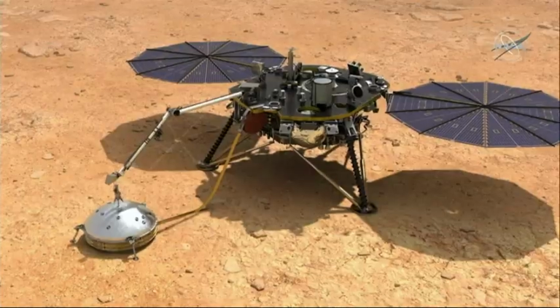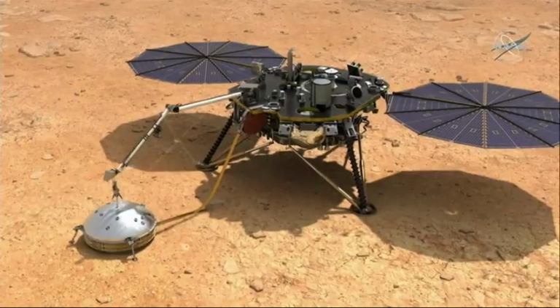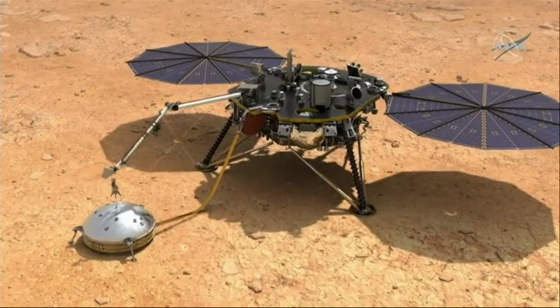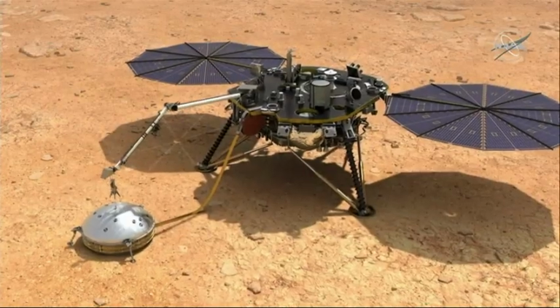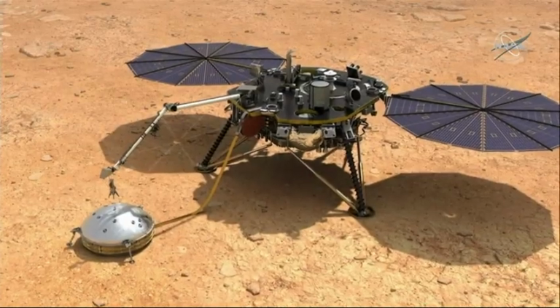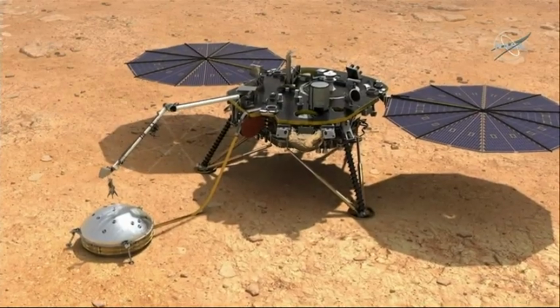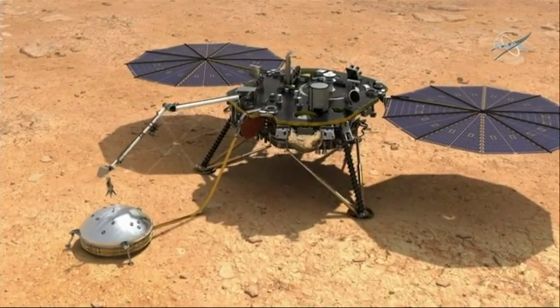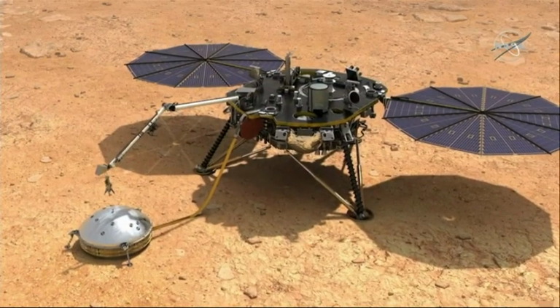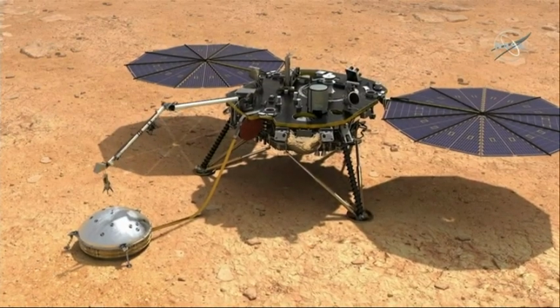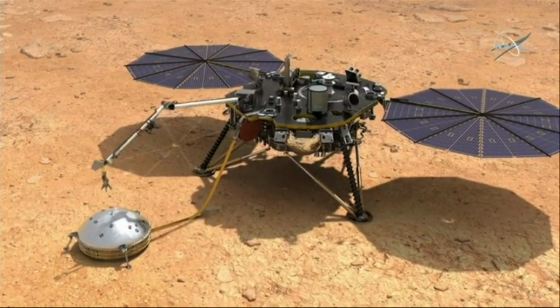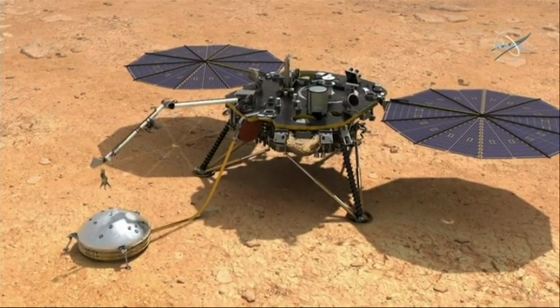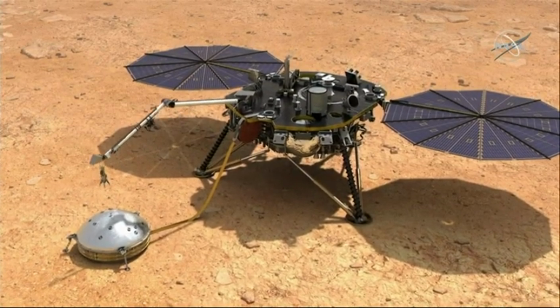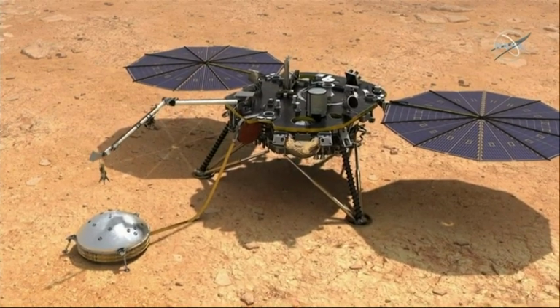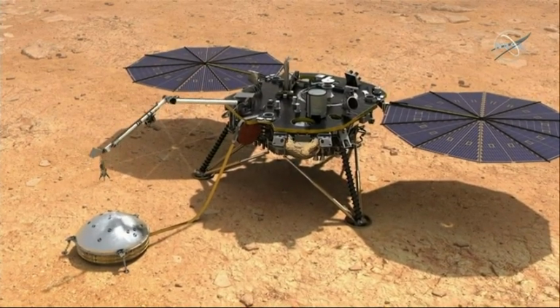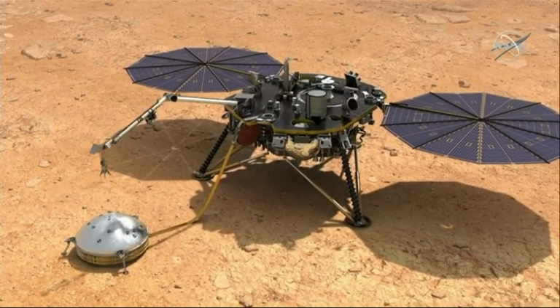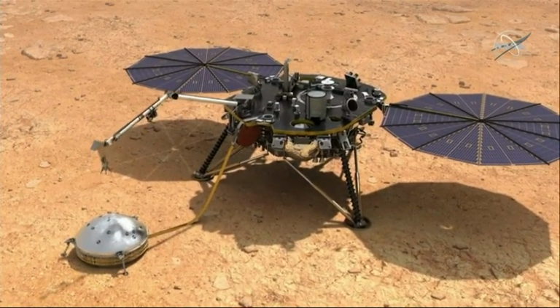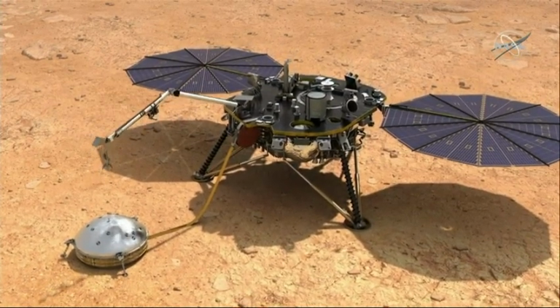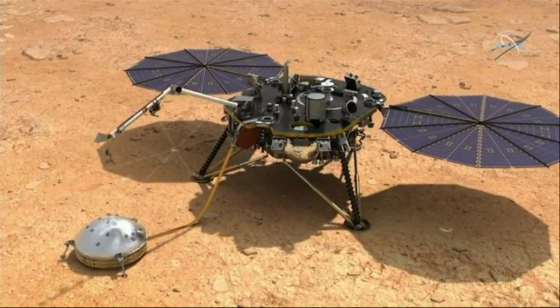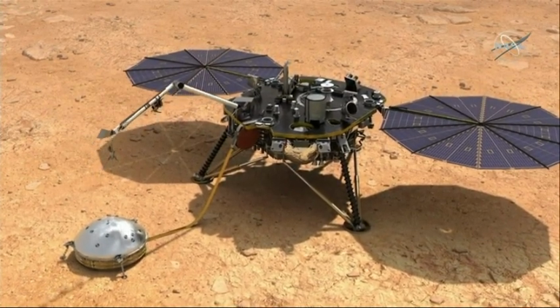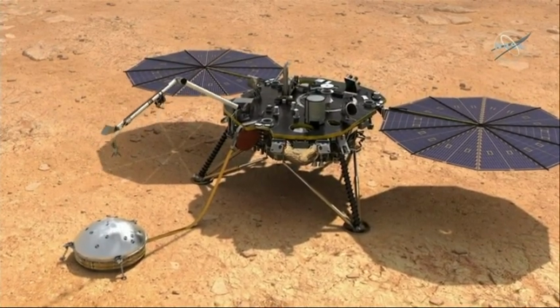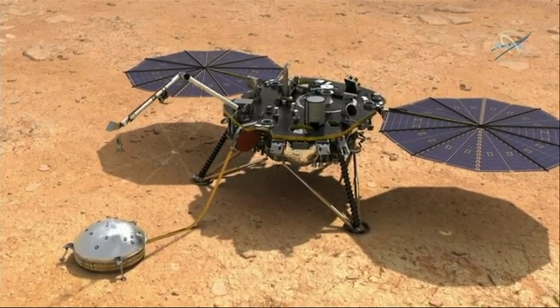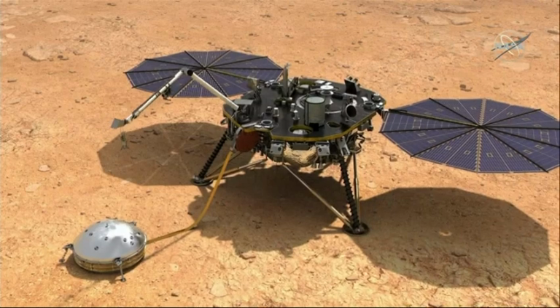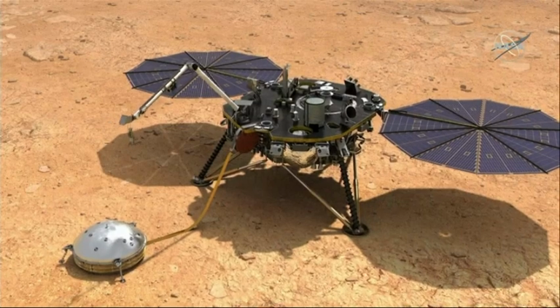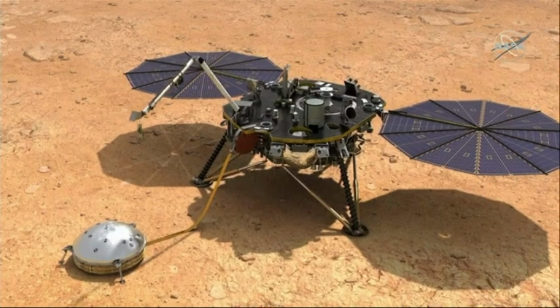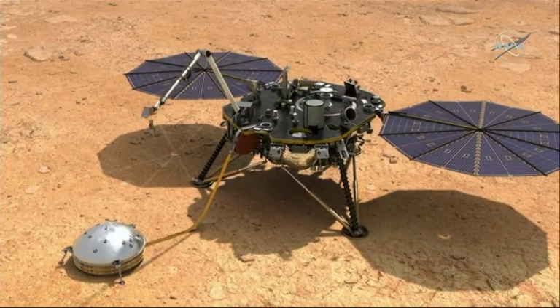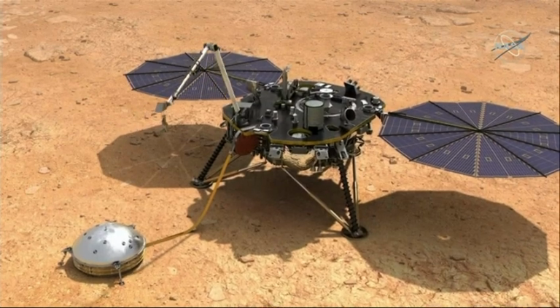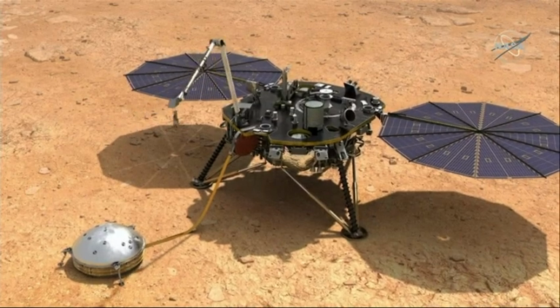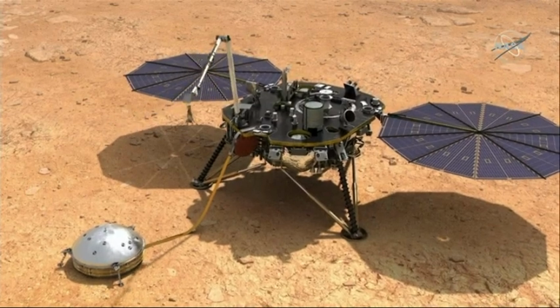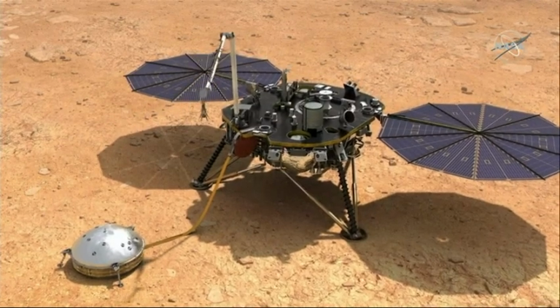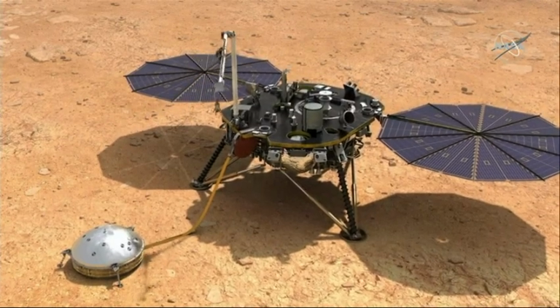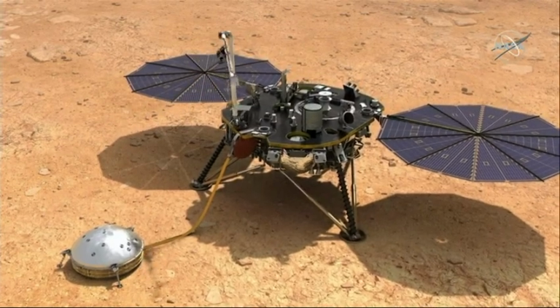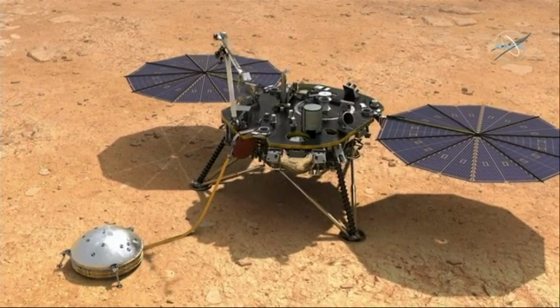Once we've deployed WTS successfully to the surface, we return and we pick up our heat probe, or HP³, and we're going to deploy HP³ to the surface as well.